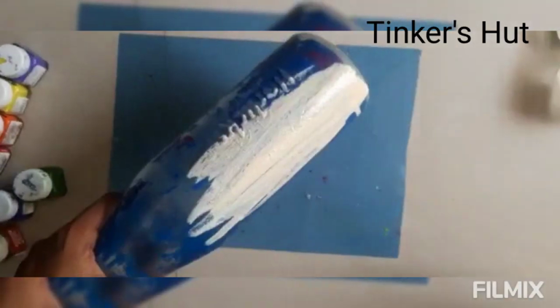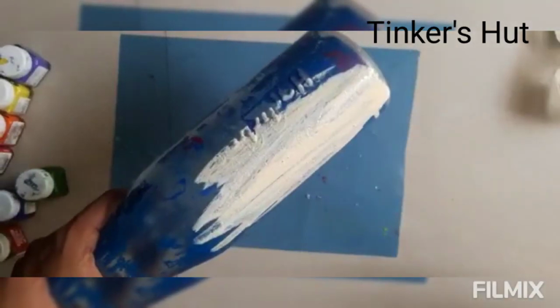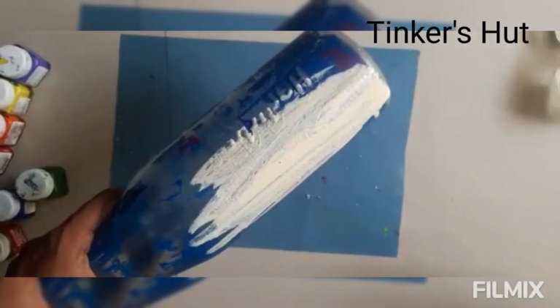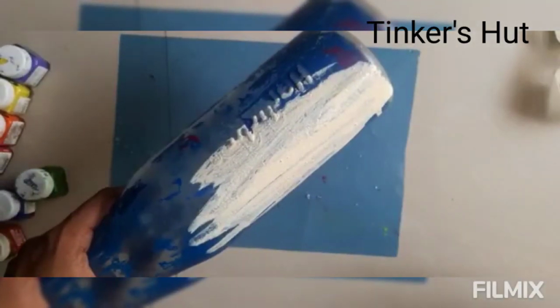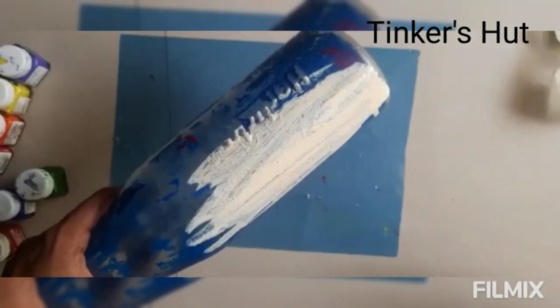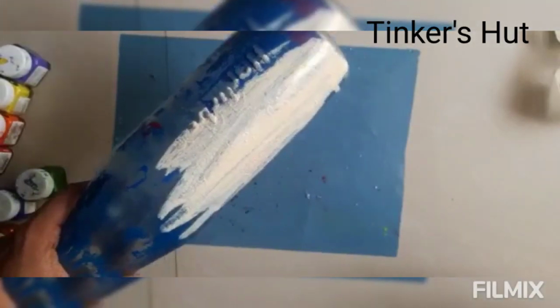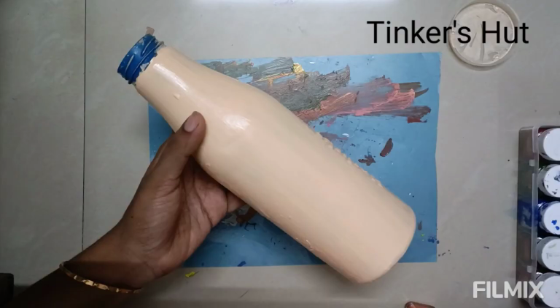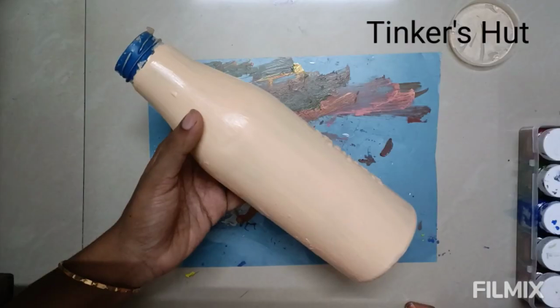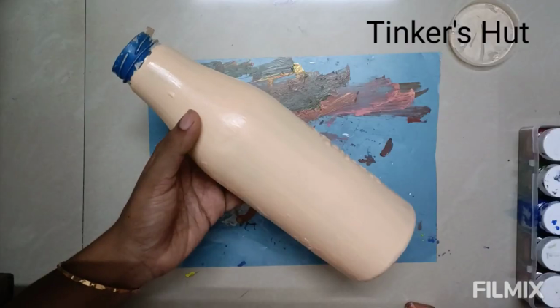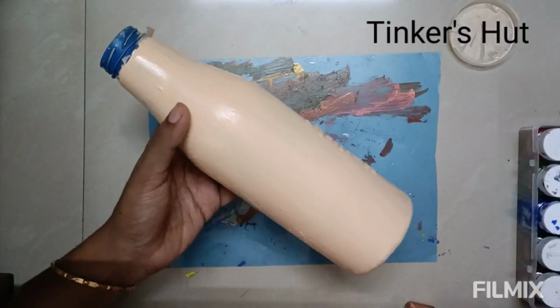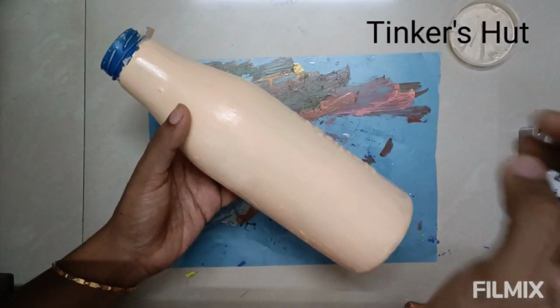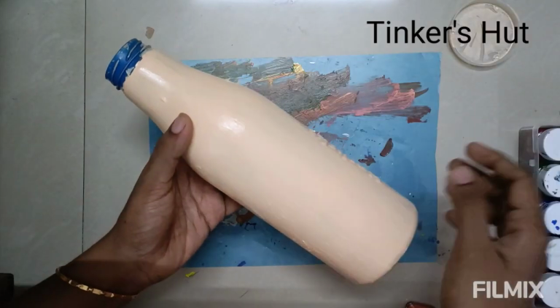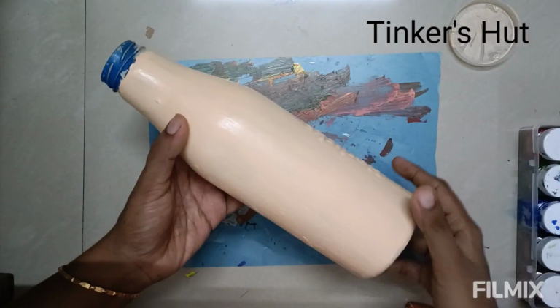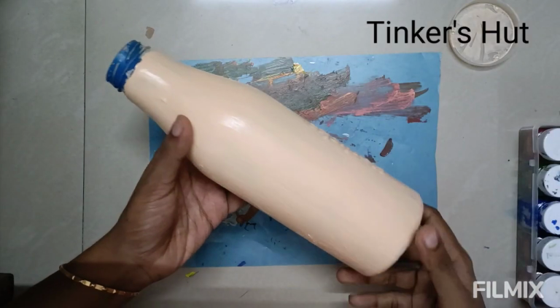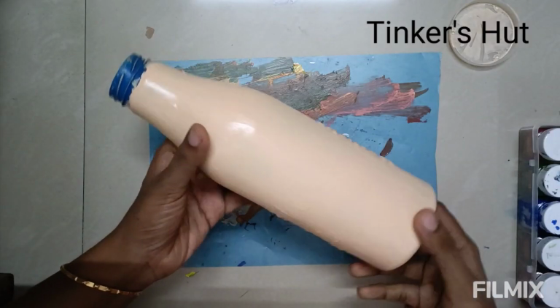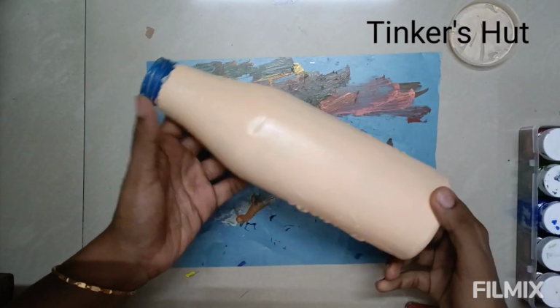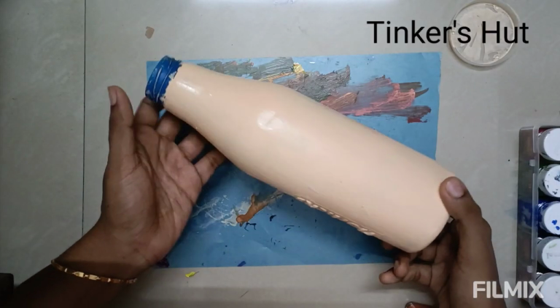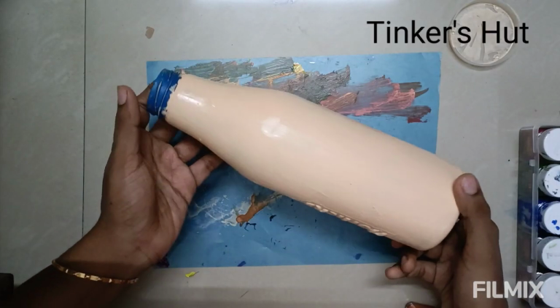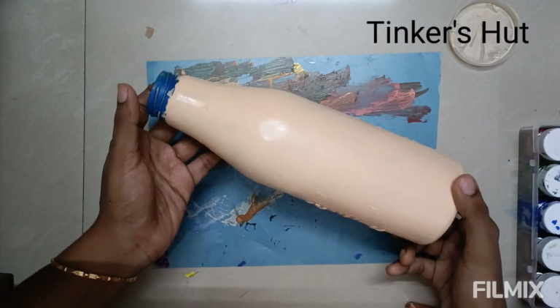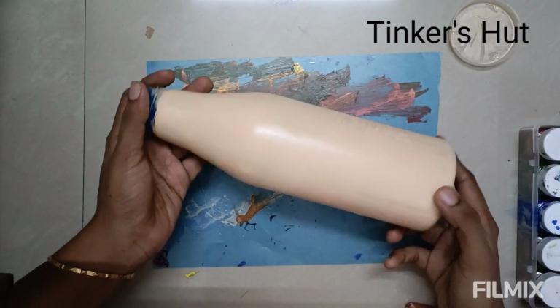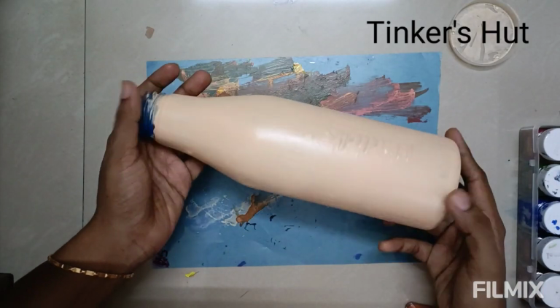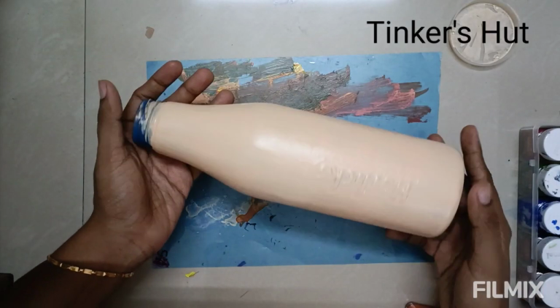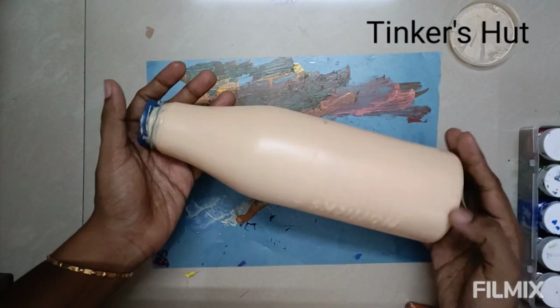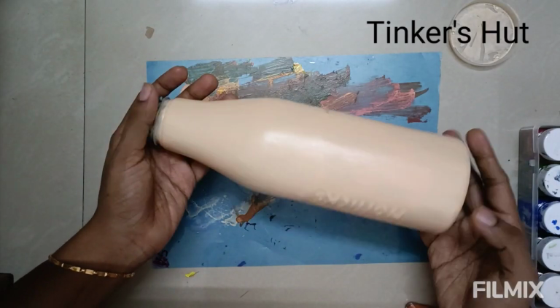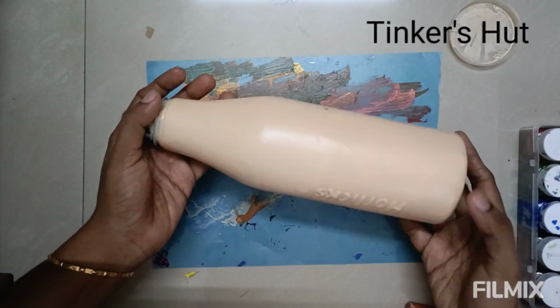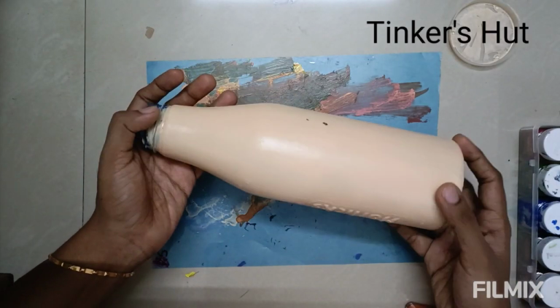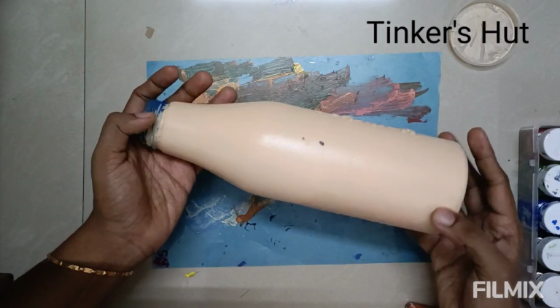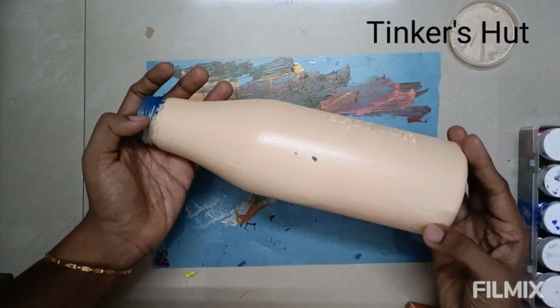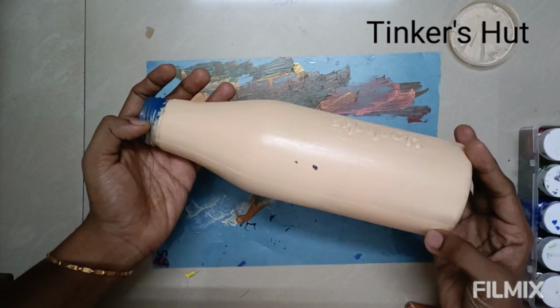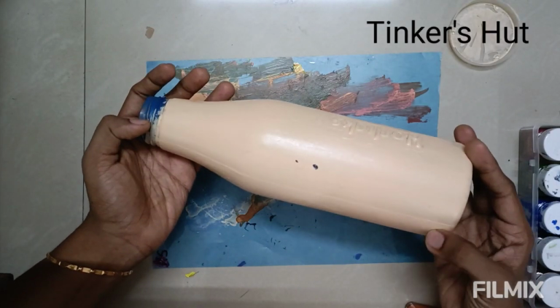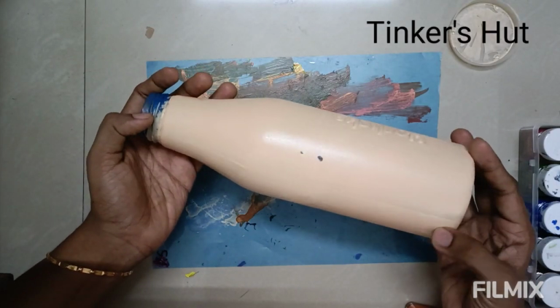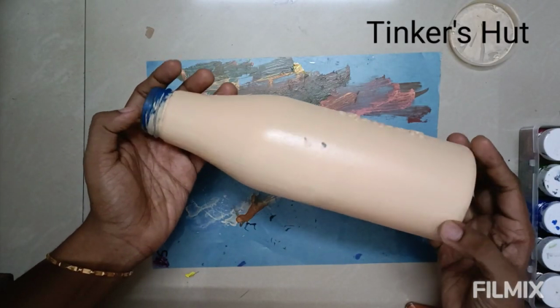I am using 3 colors. If you are using a bottle for the first time, I am using a fresh bottle.